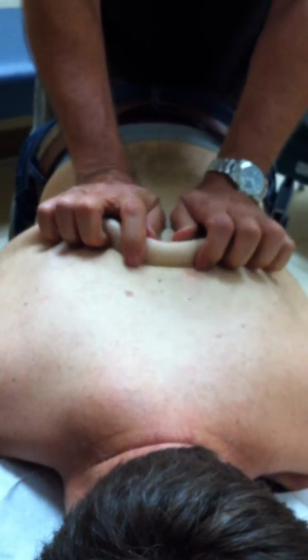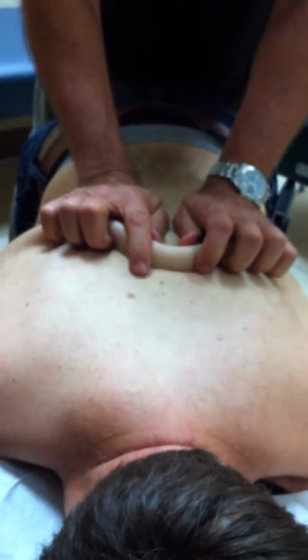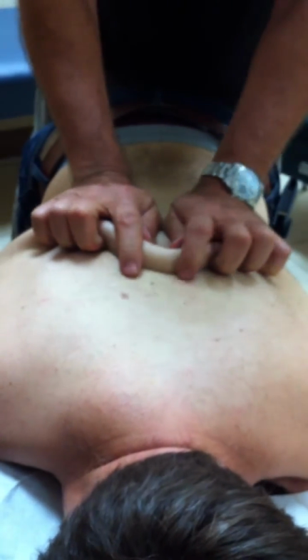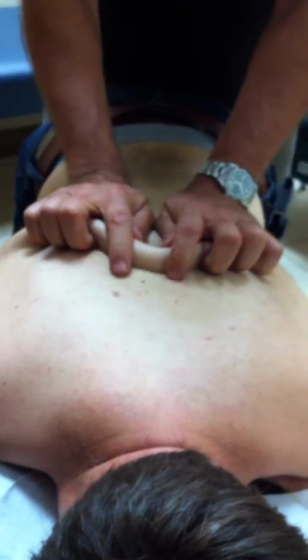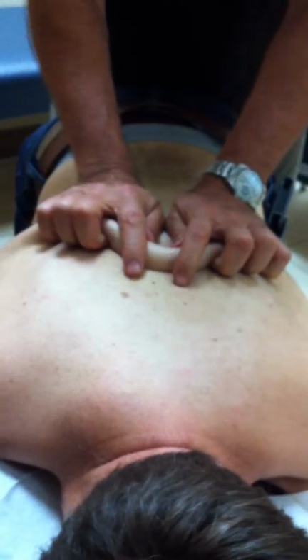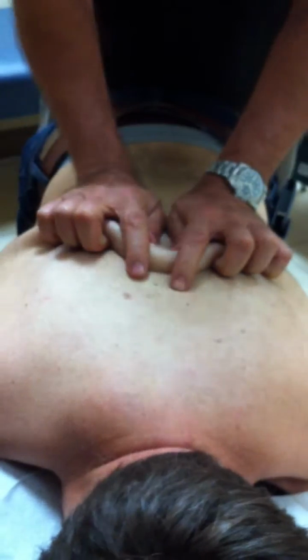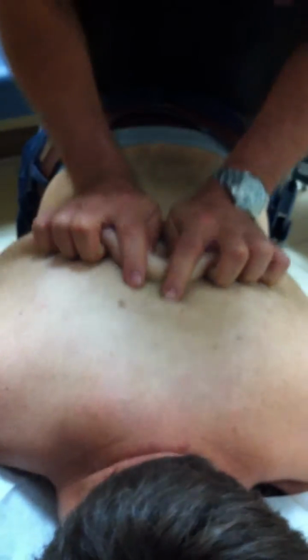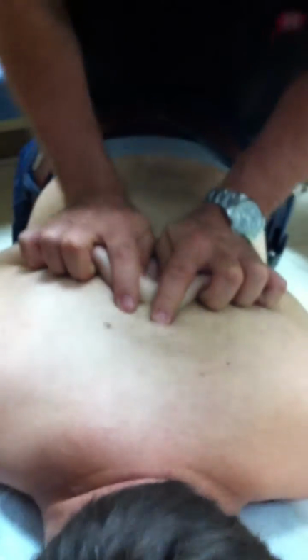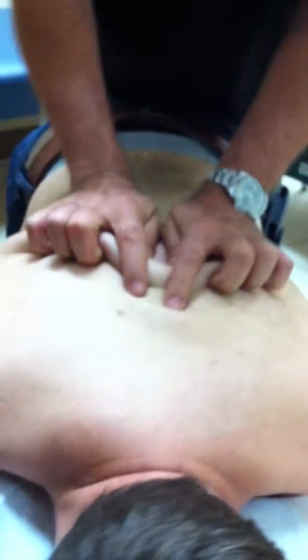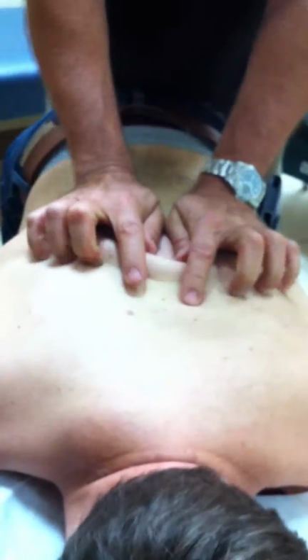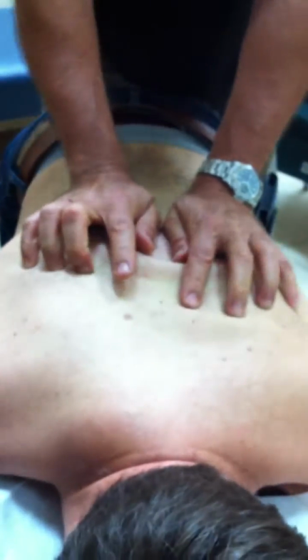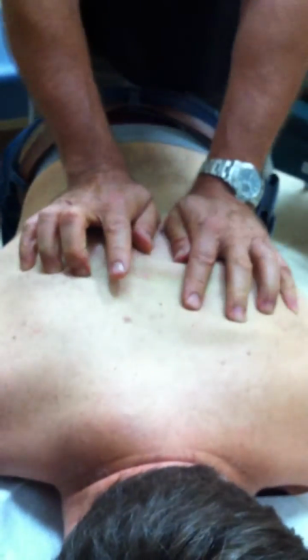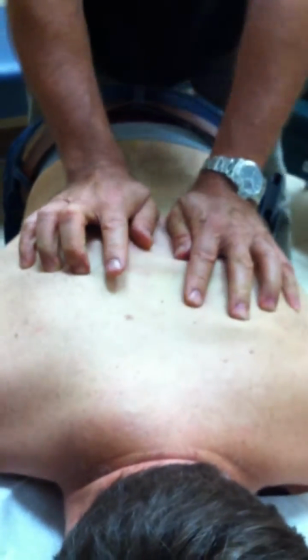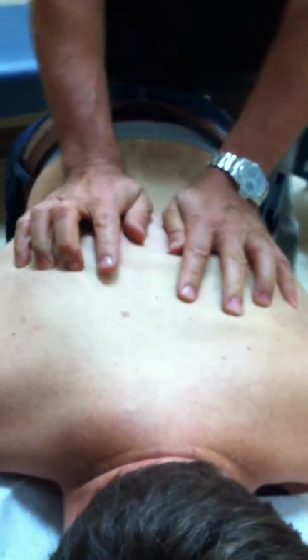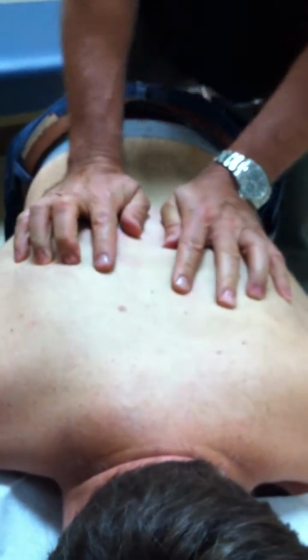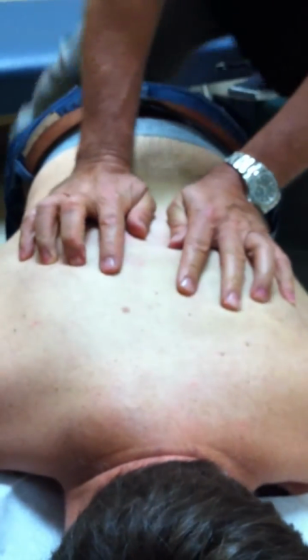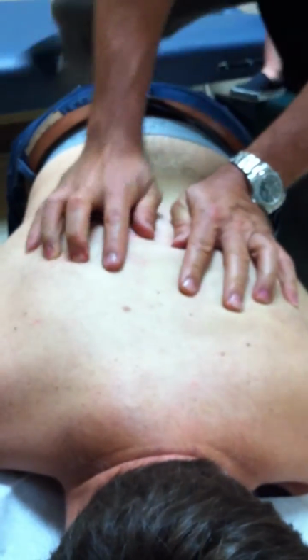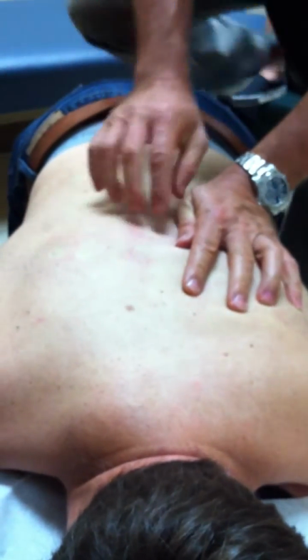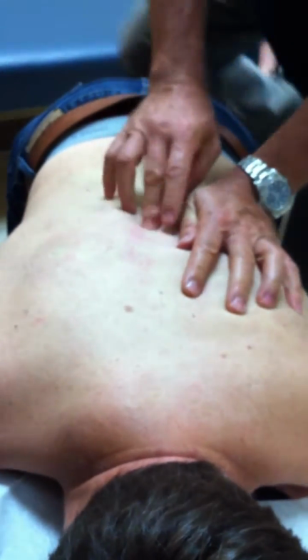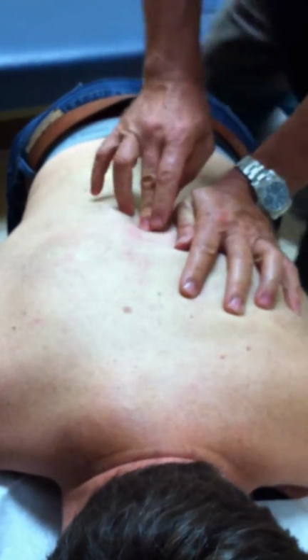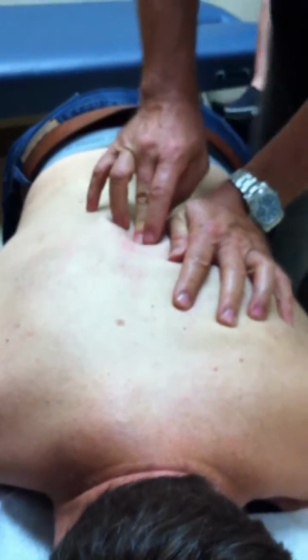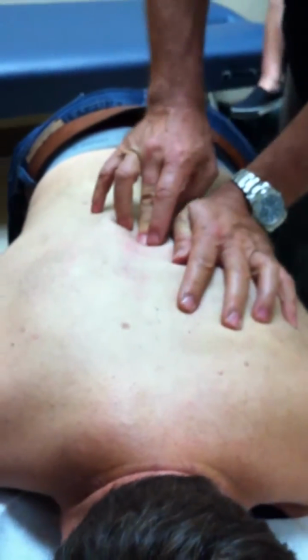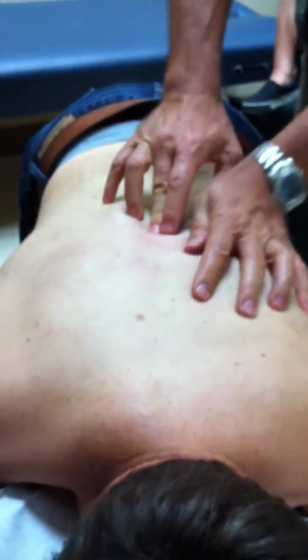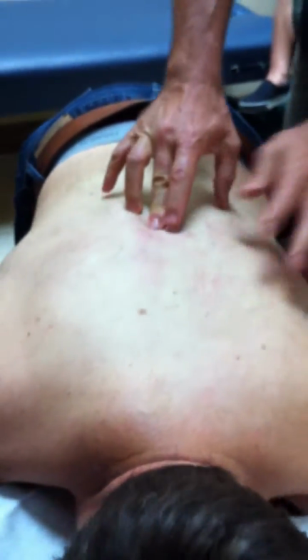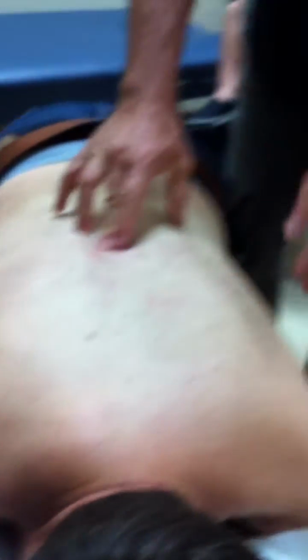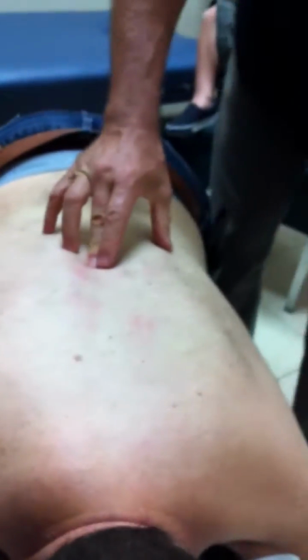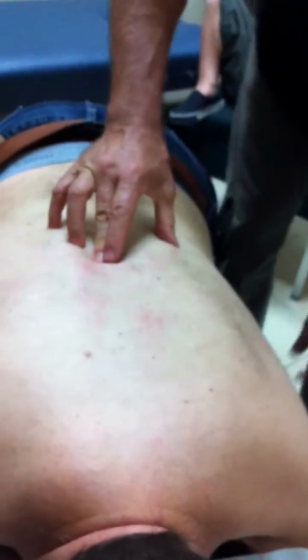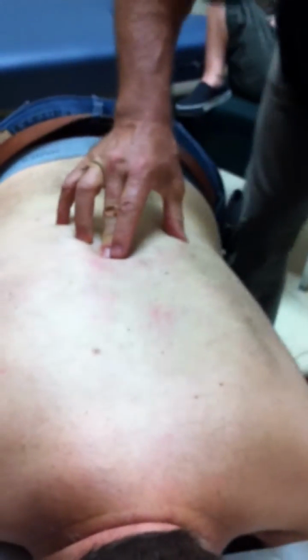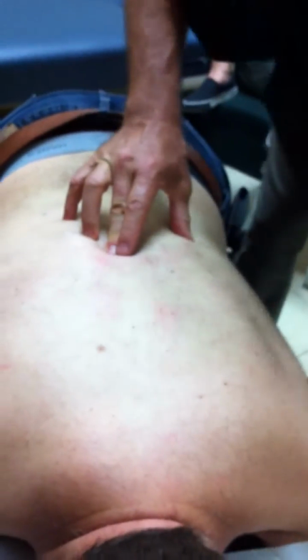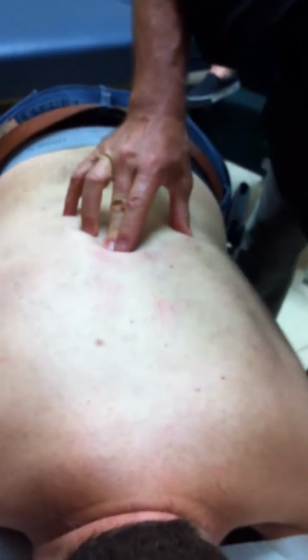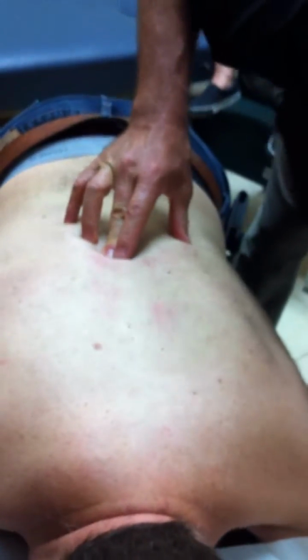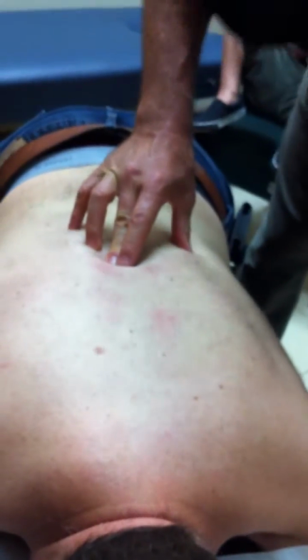Drop. There it is. So the click that you feel is the resetting of the bone.